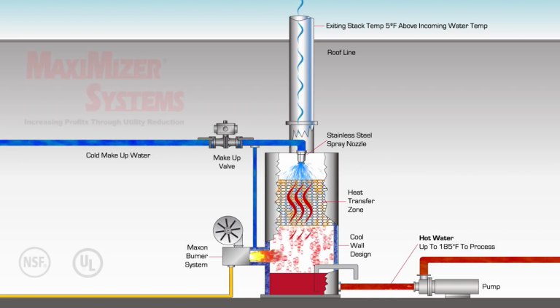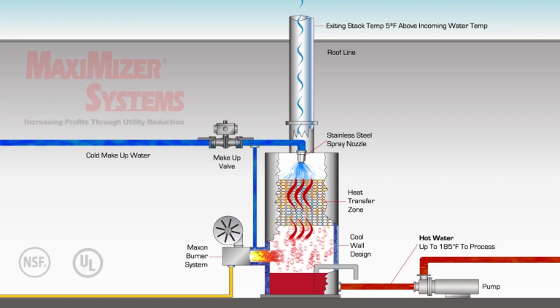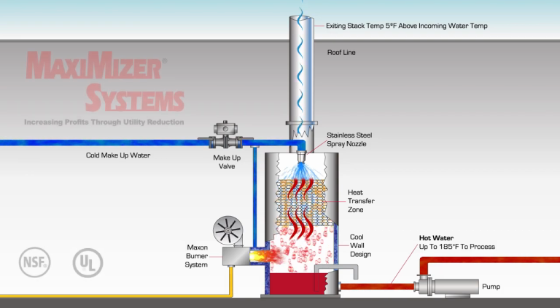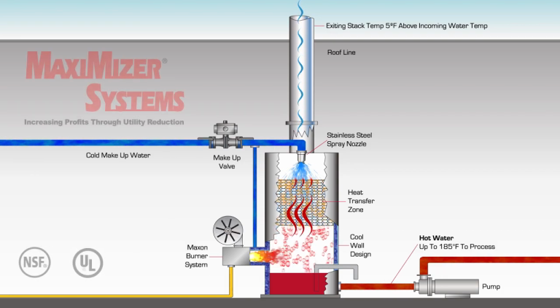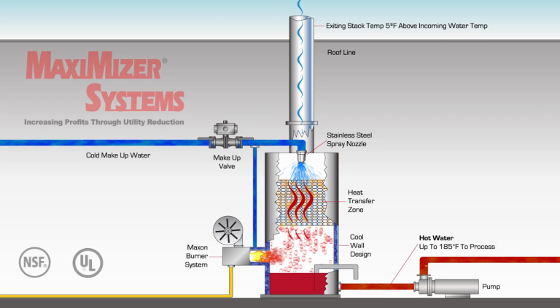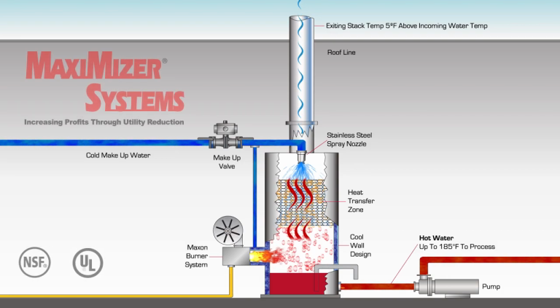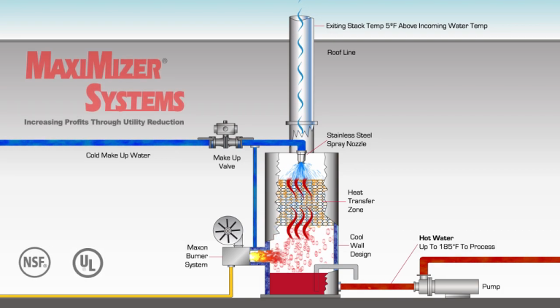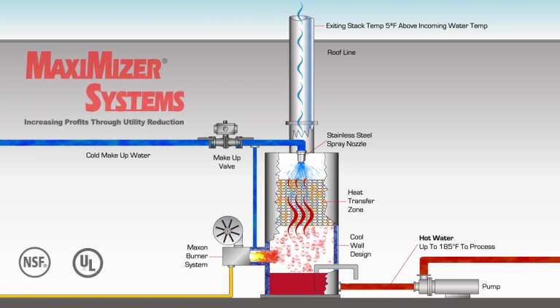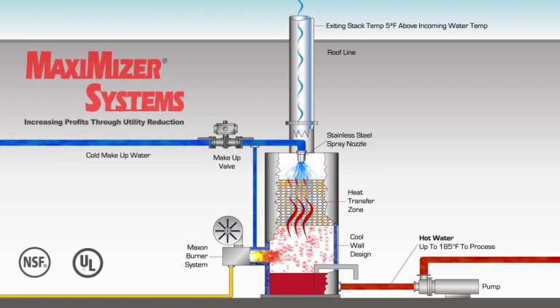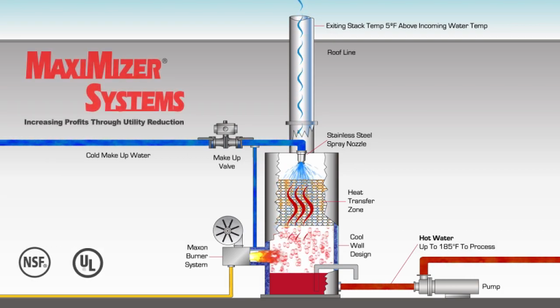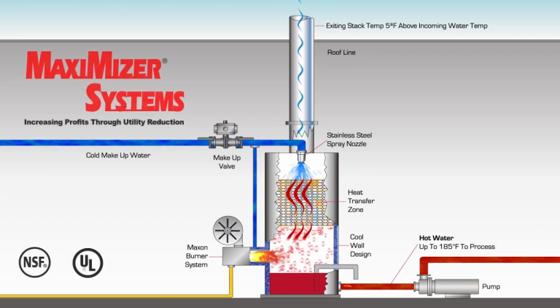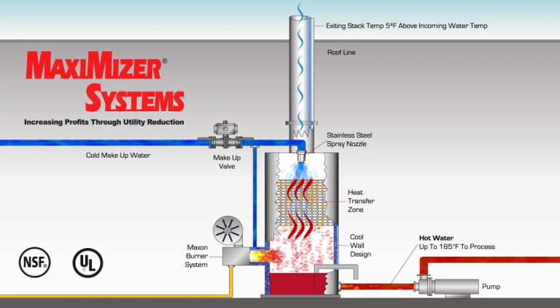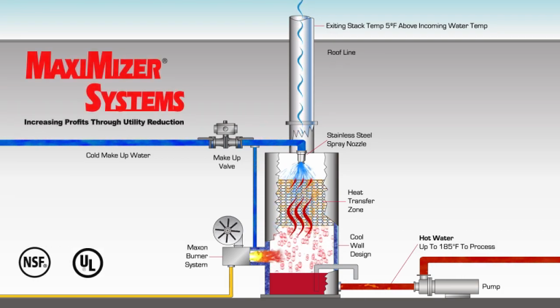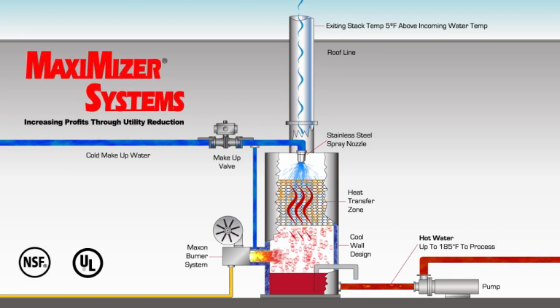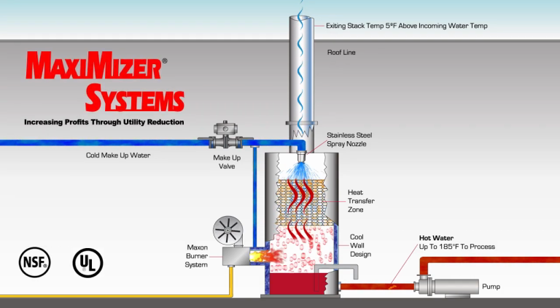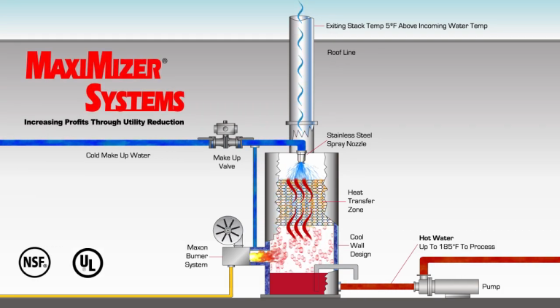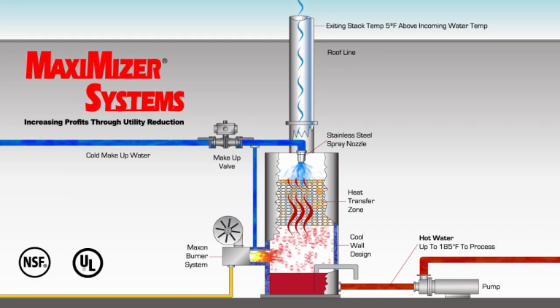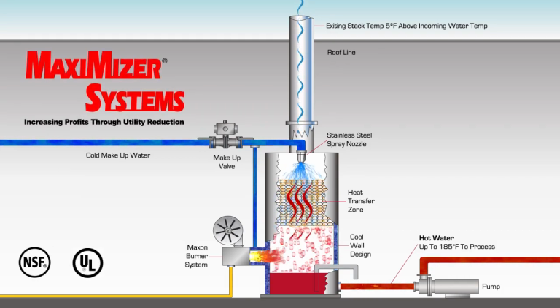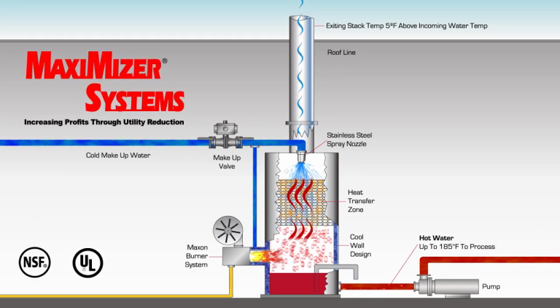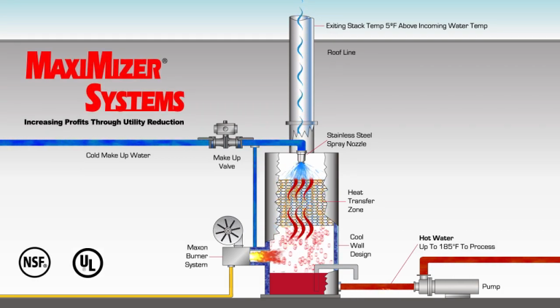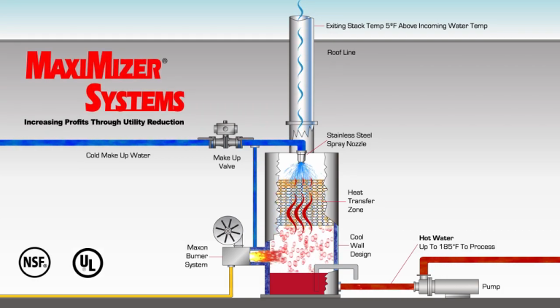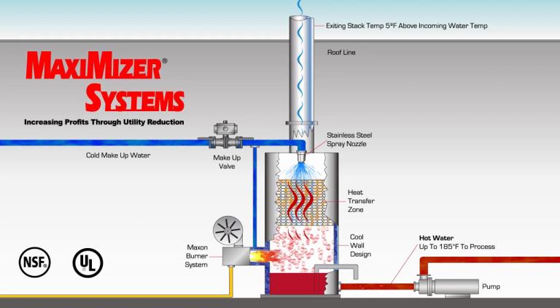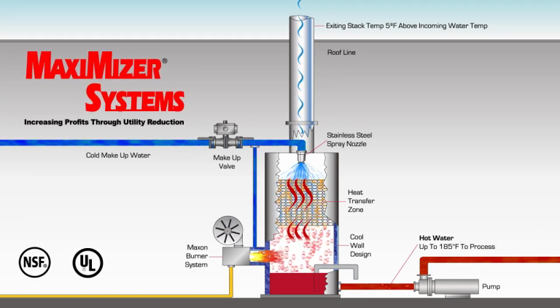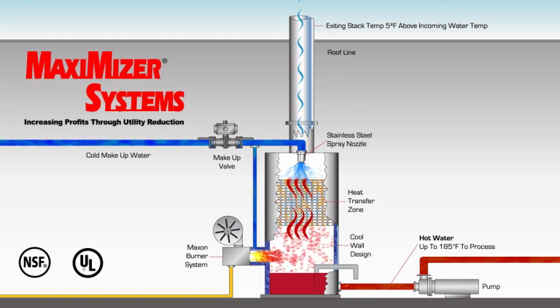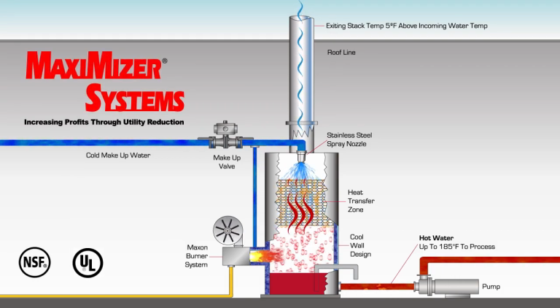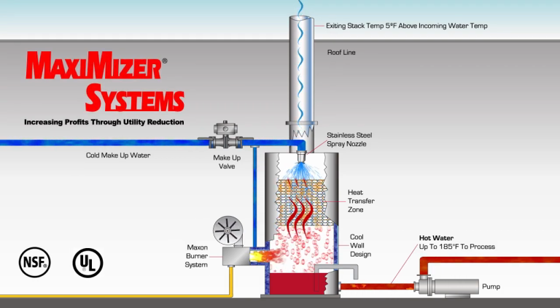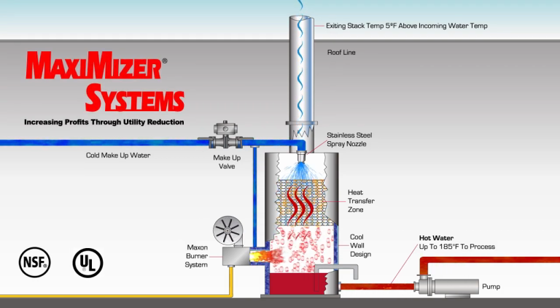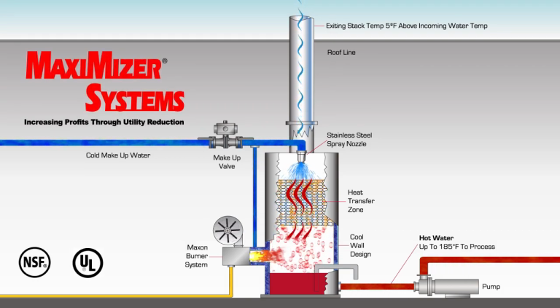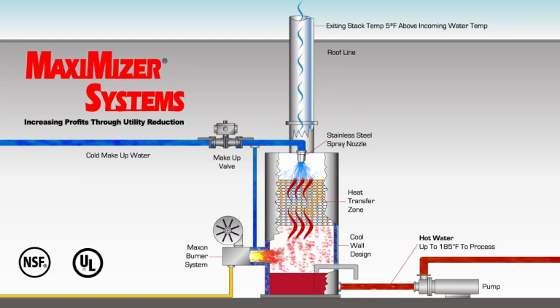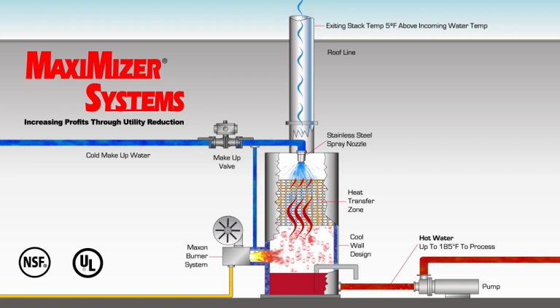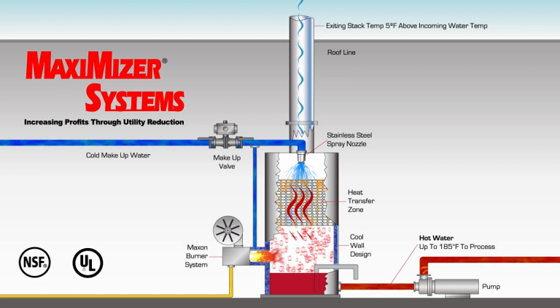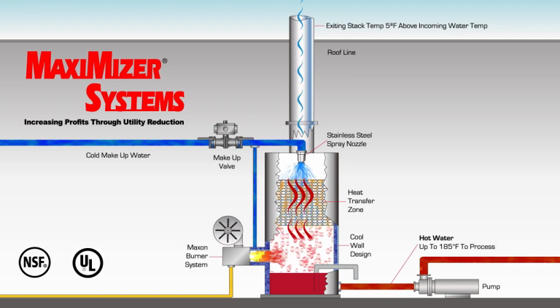Maximizer Systems — increasing profits through utility reduction.